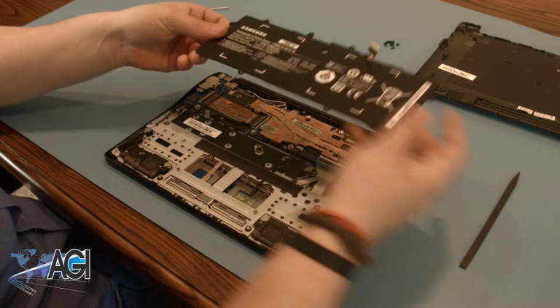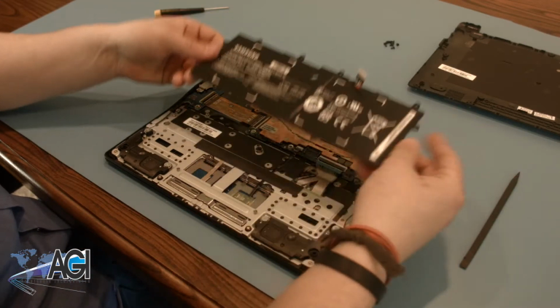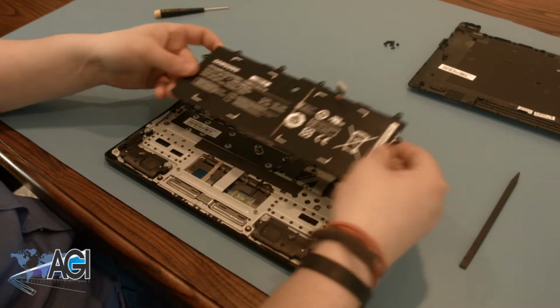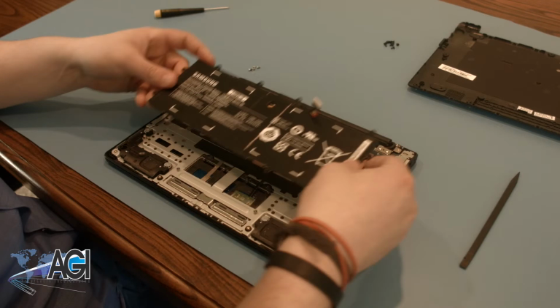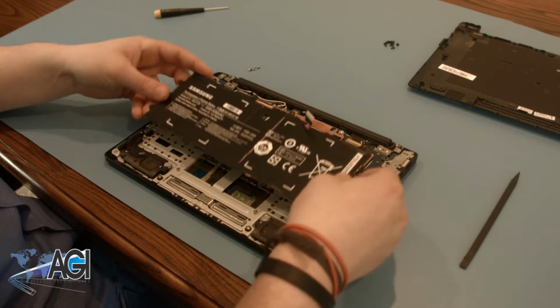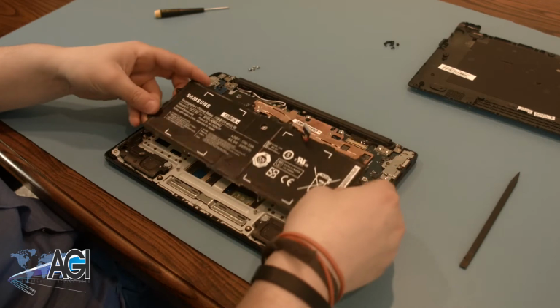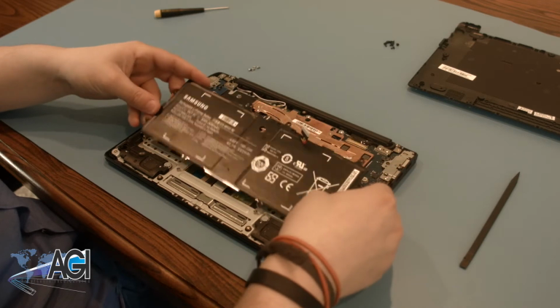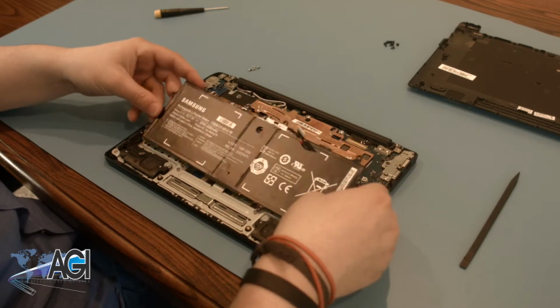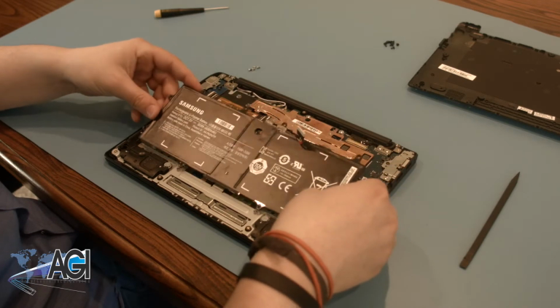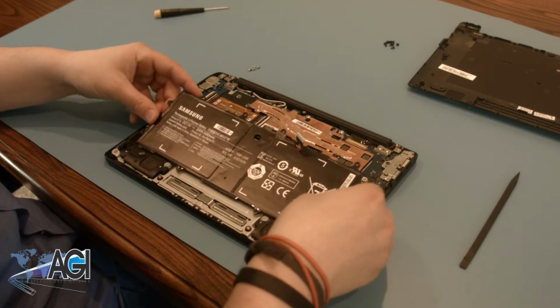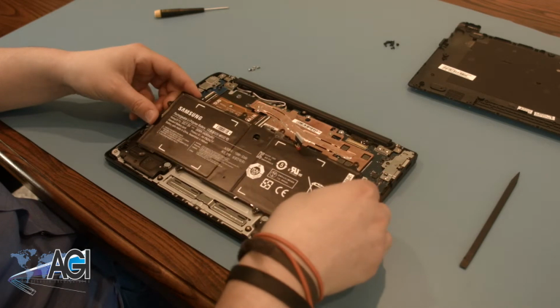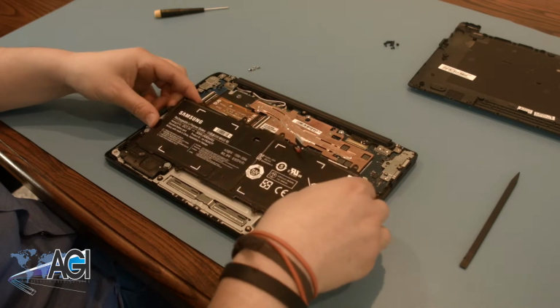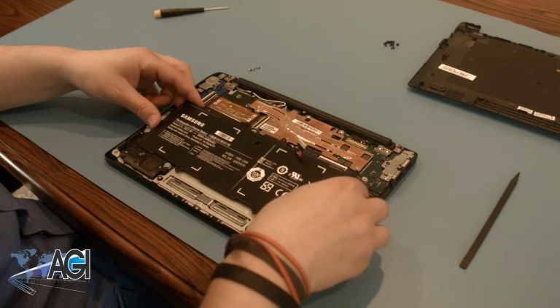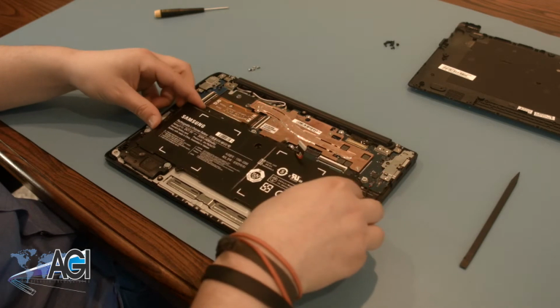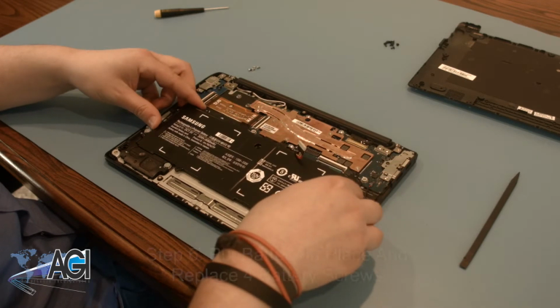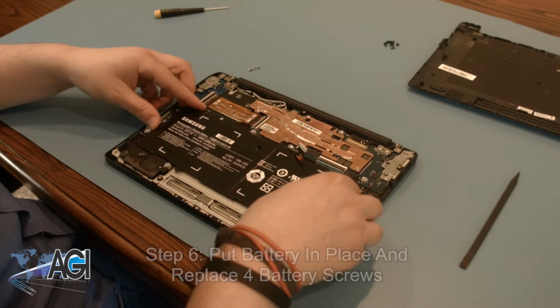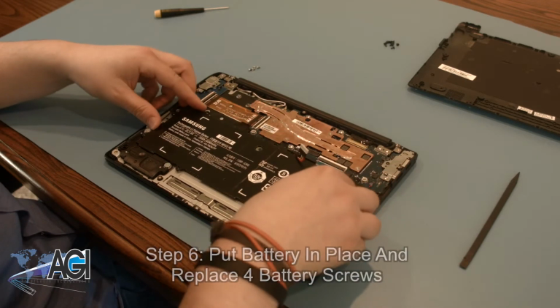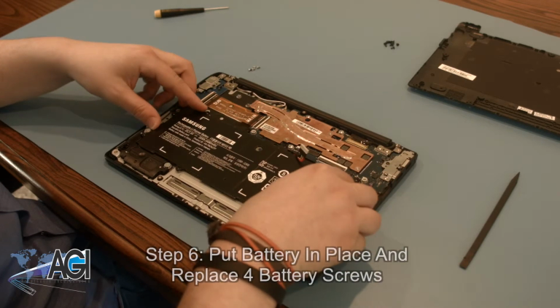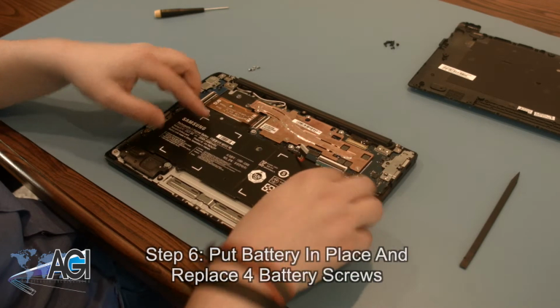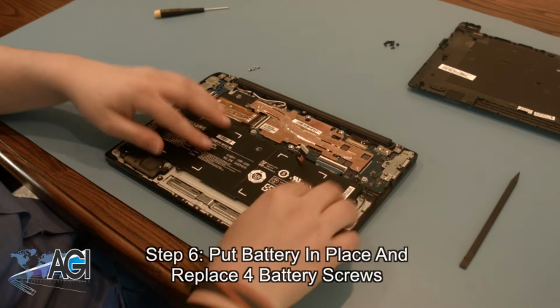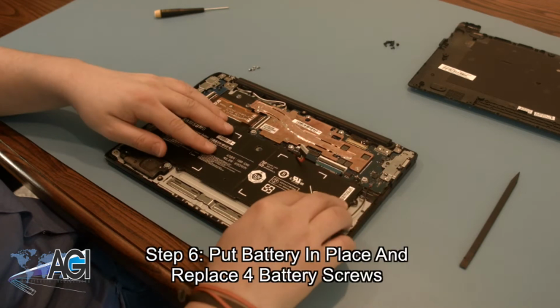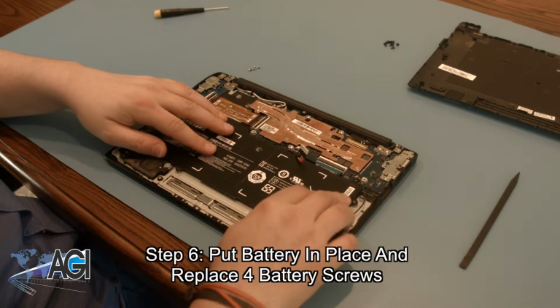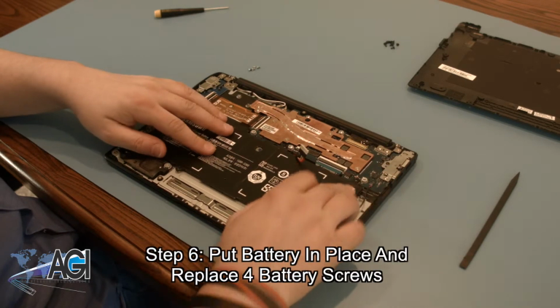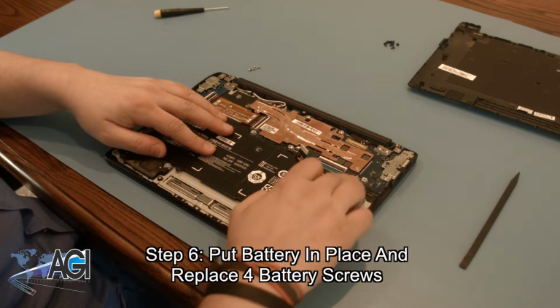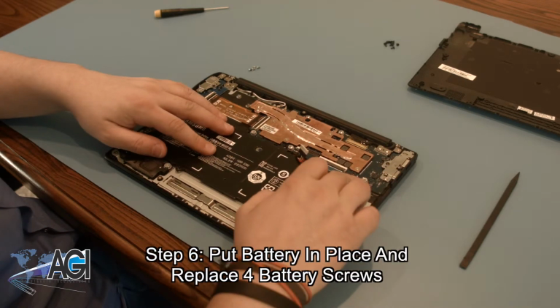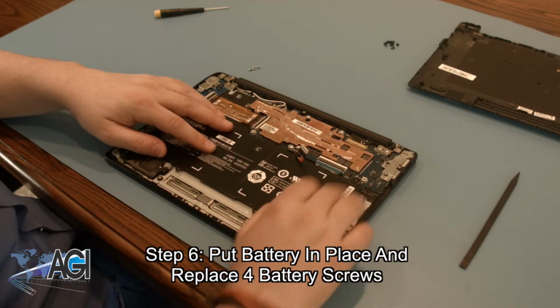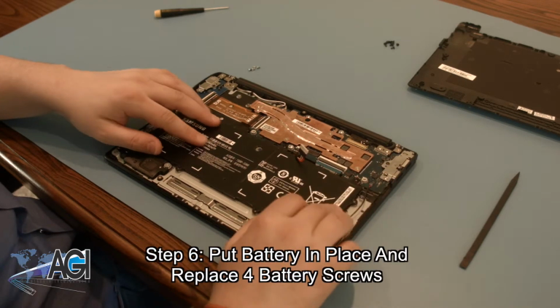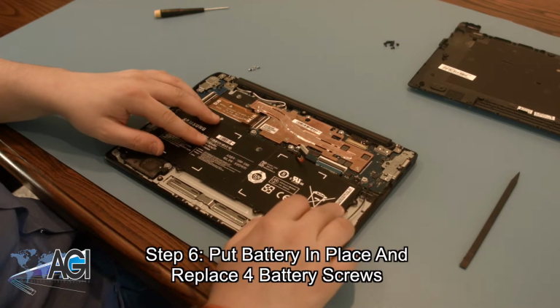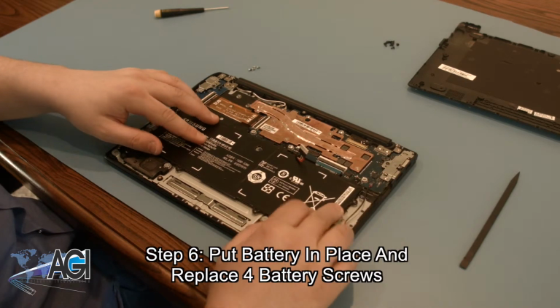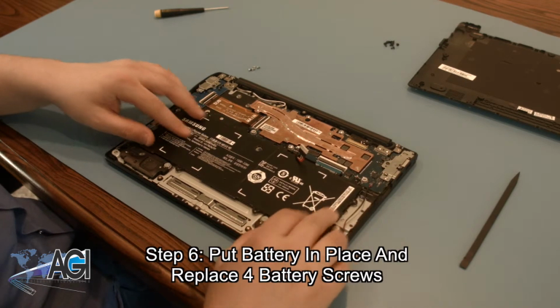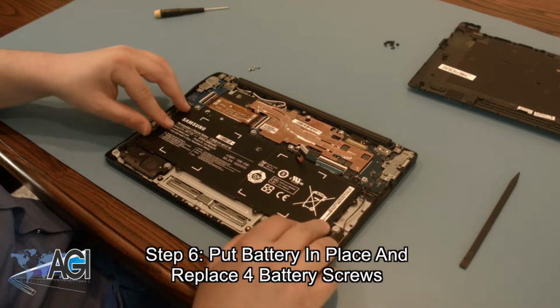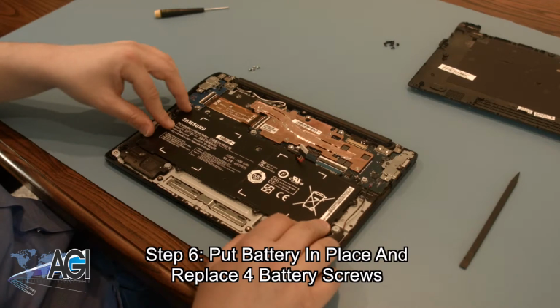To install your replacement battery, you will set it in place and replace the four battery screws.